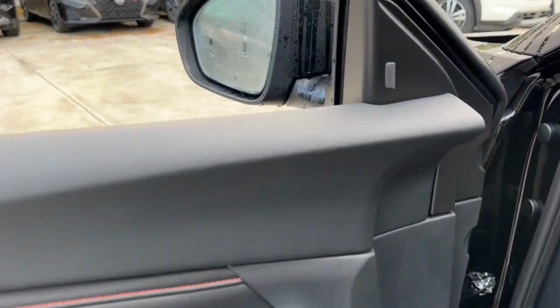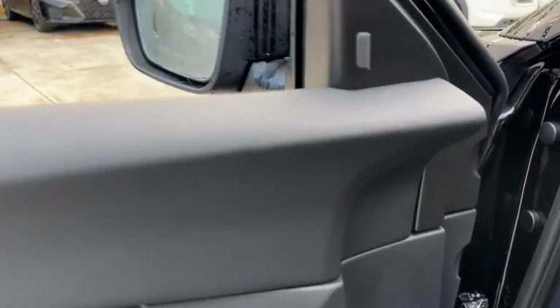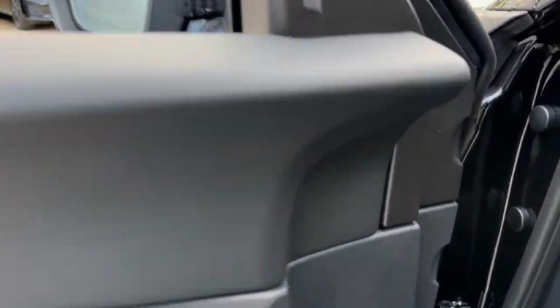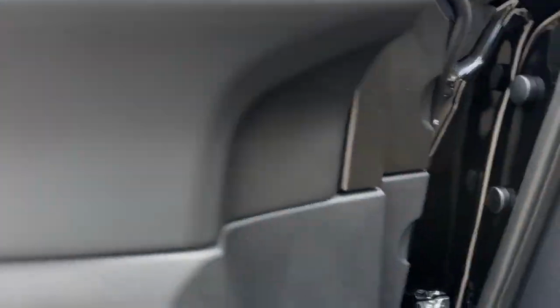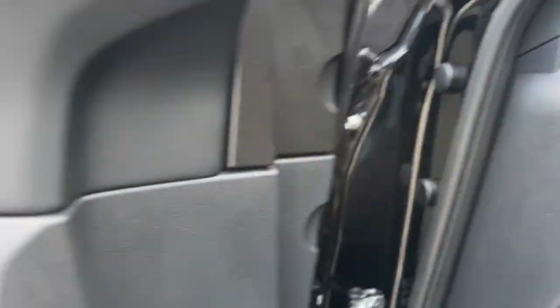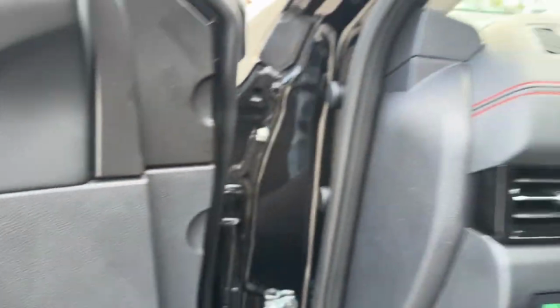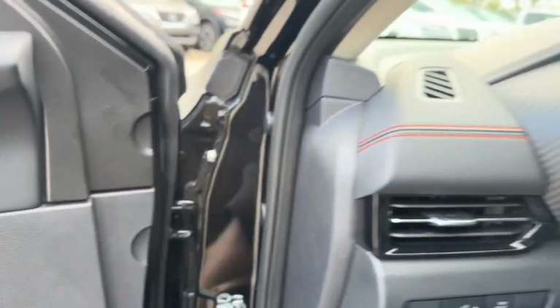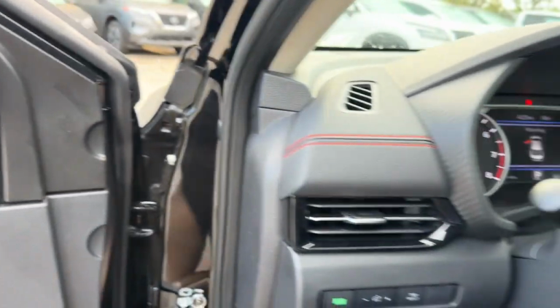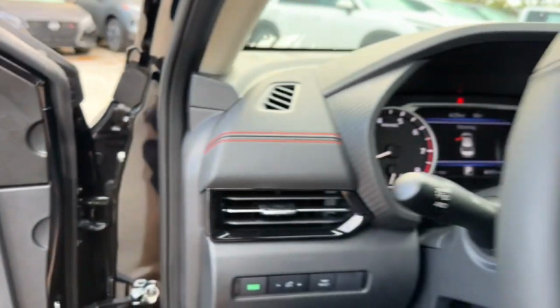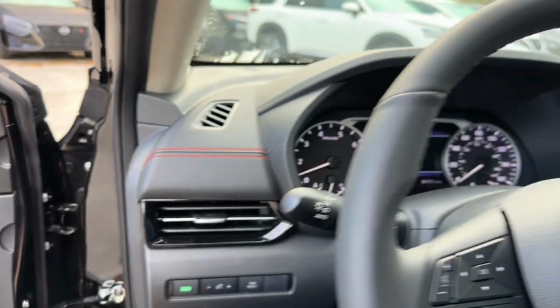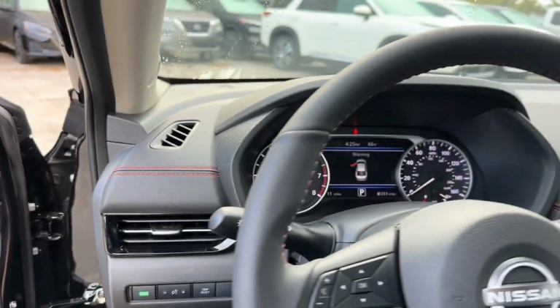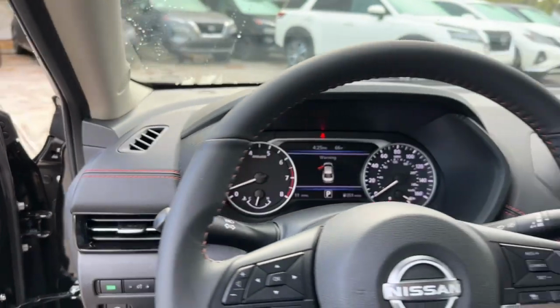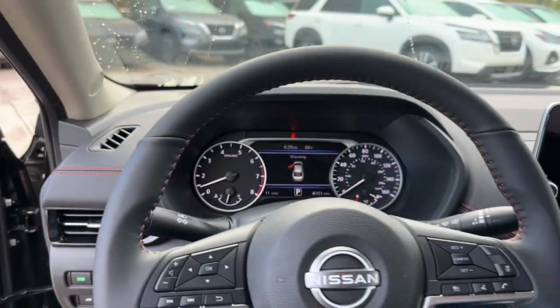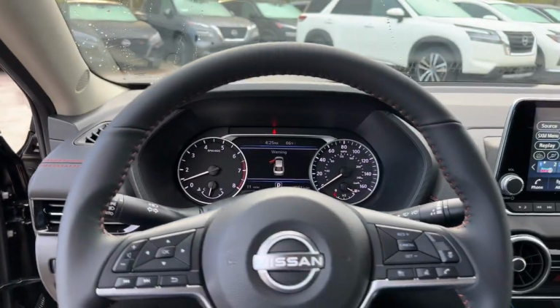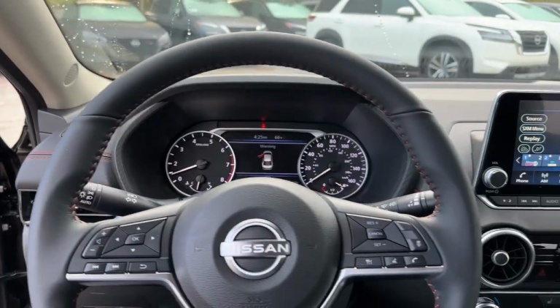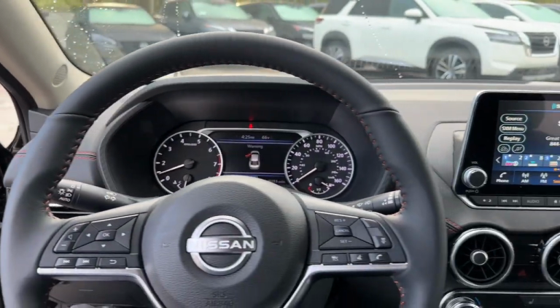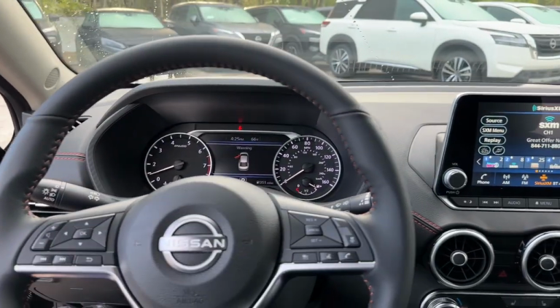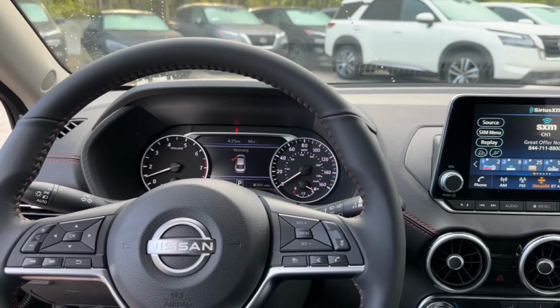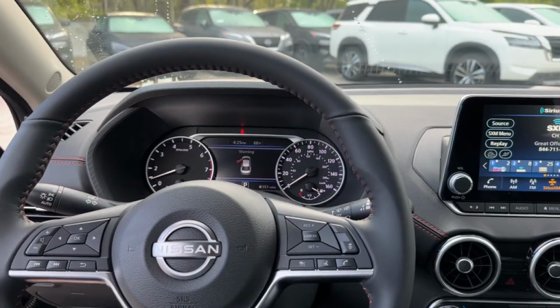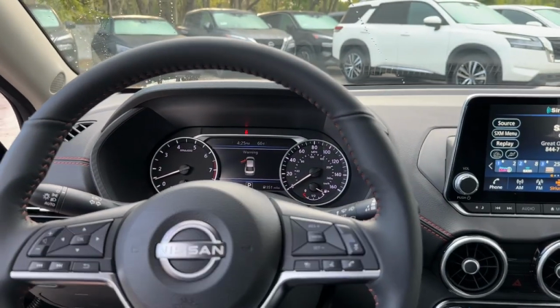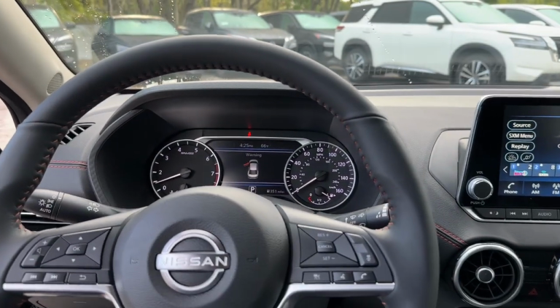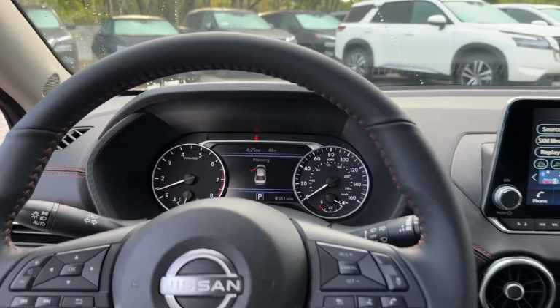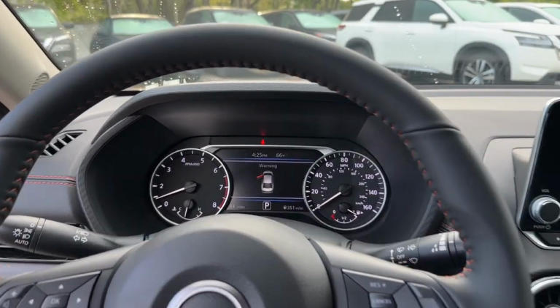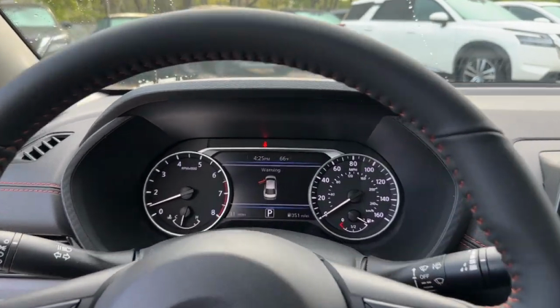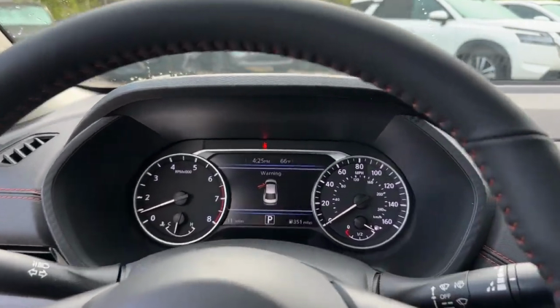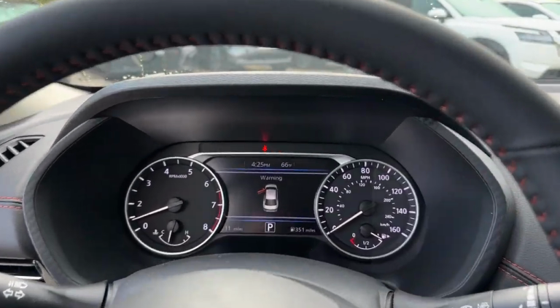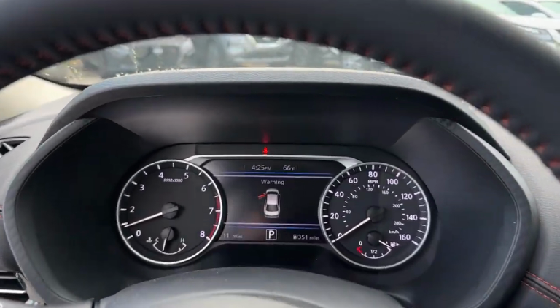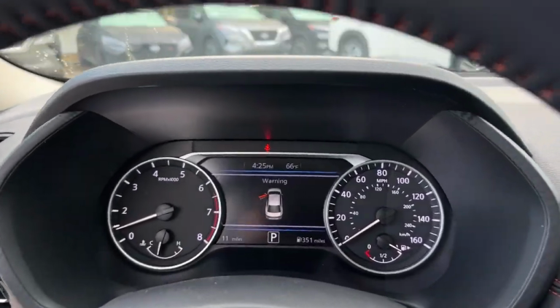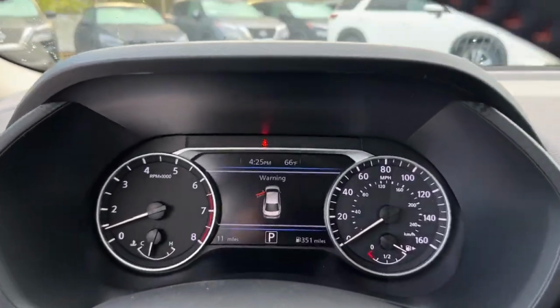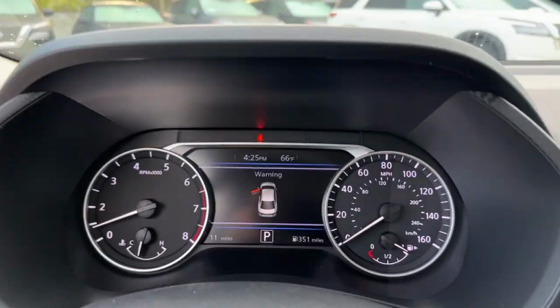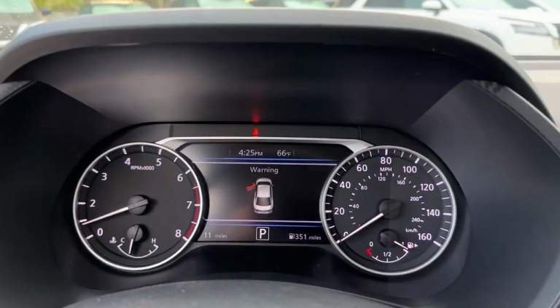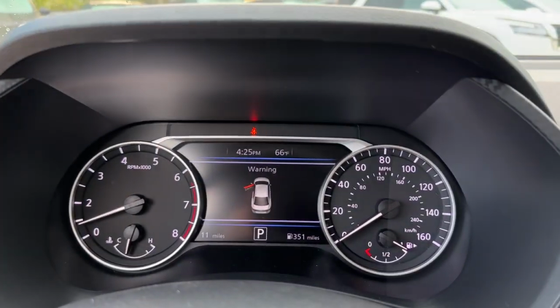Keyless start, heated mirrors, satellite radio. Drive smart, drive well.